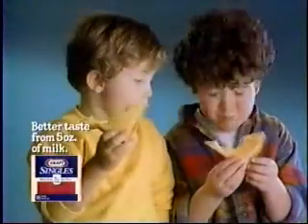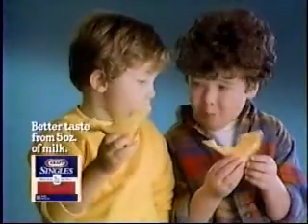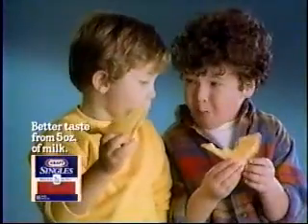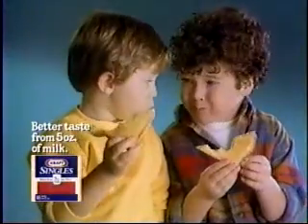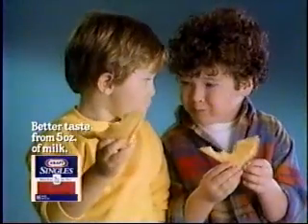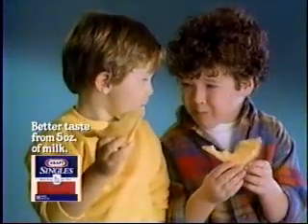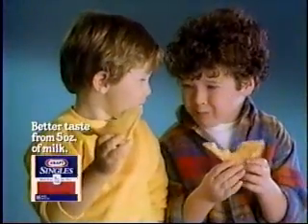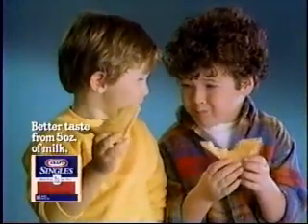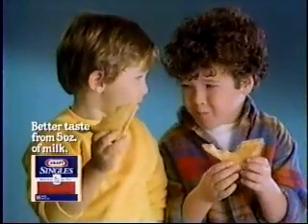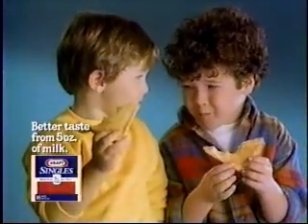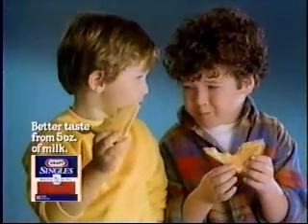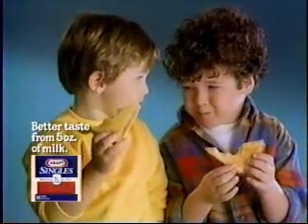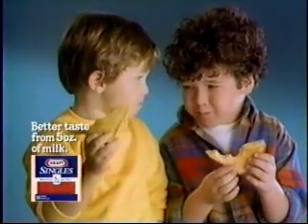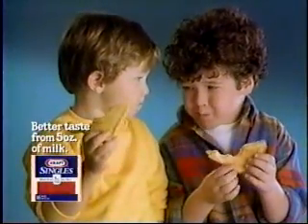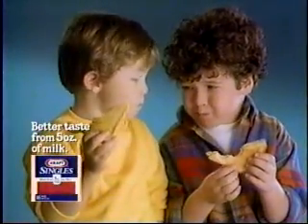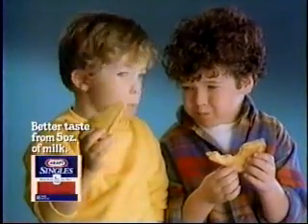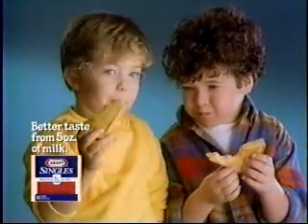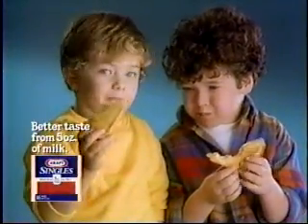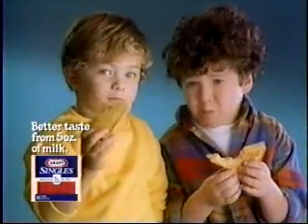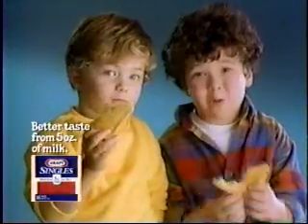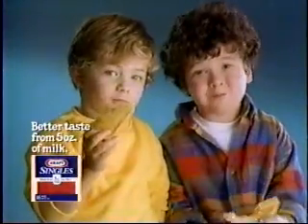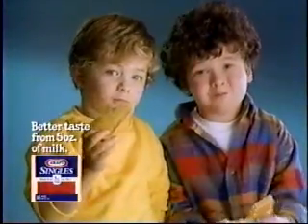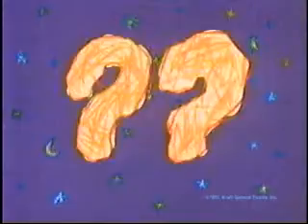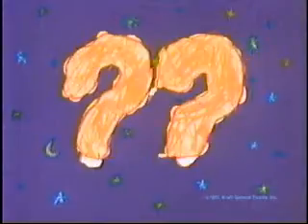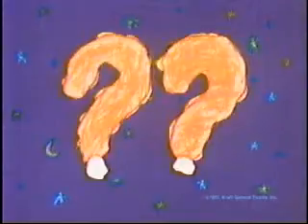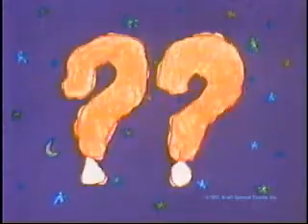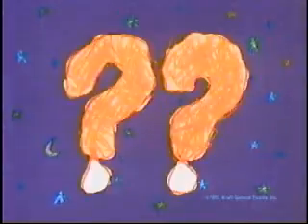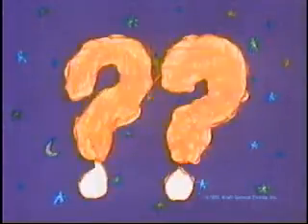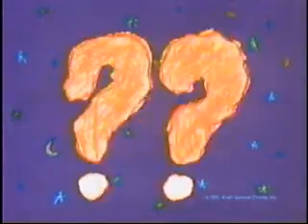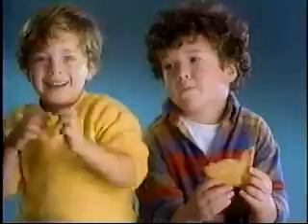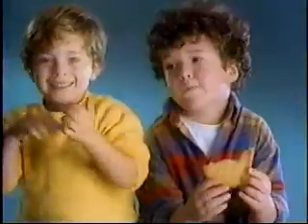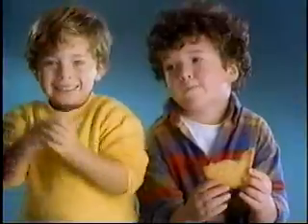Kraft Singles taste better because they're made from five ounces of milk. How do they do that? See?